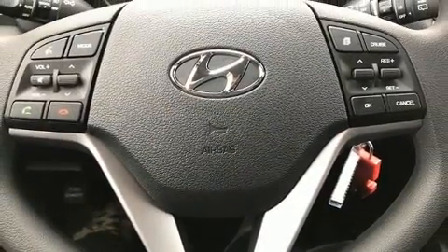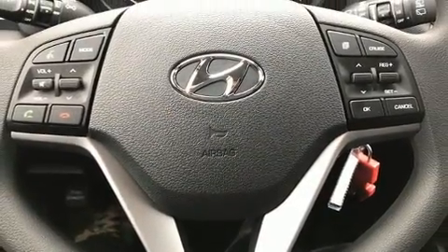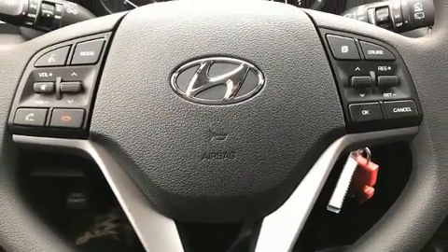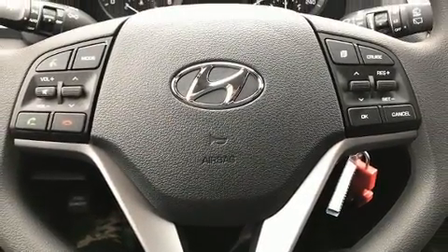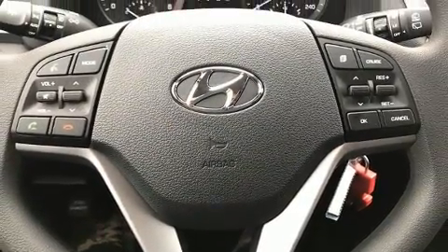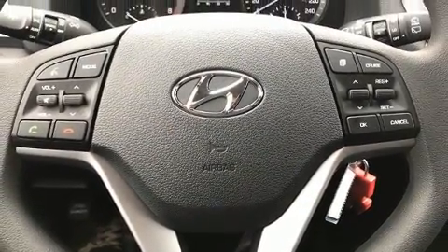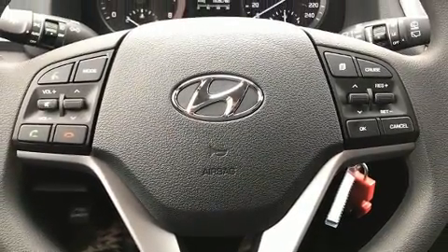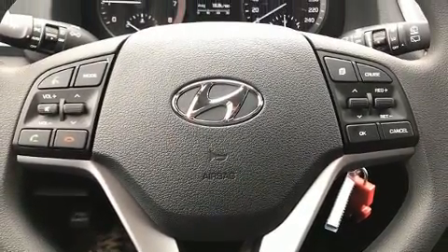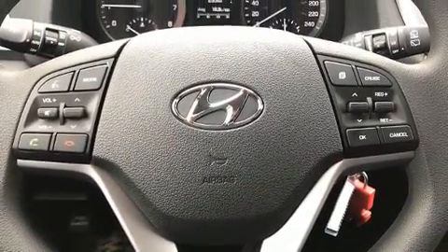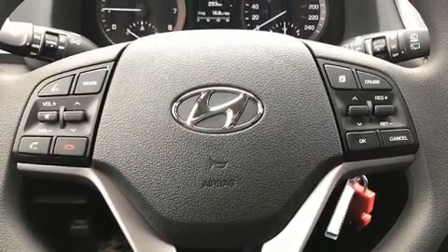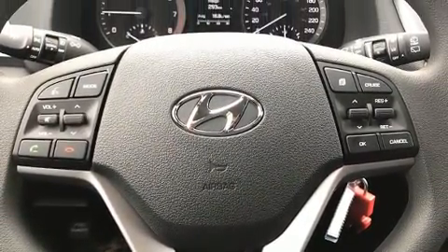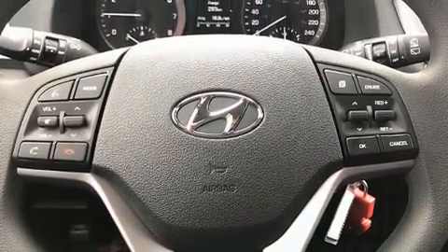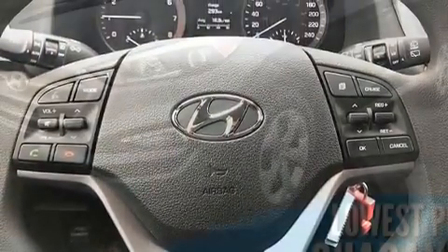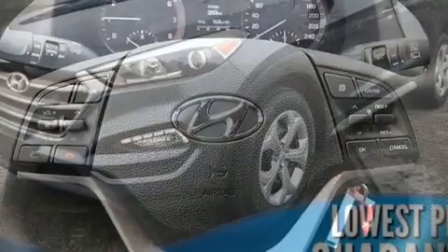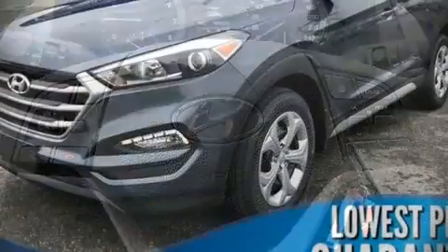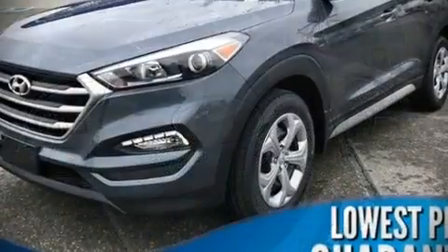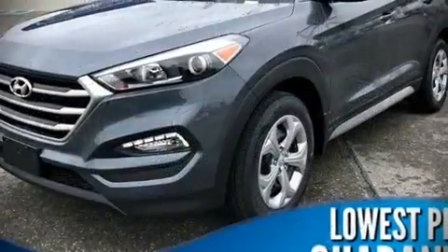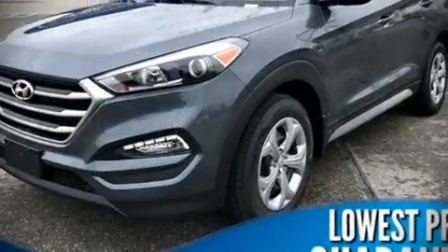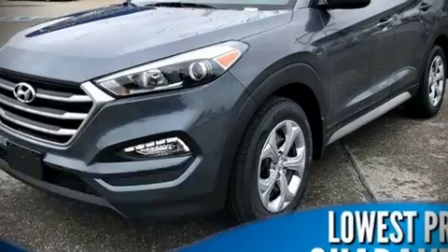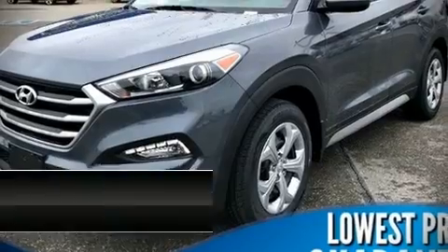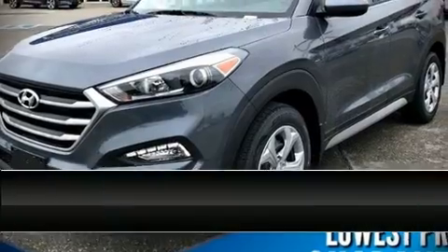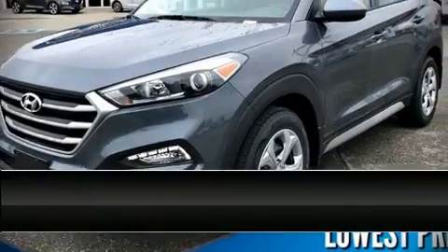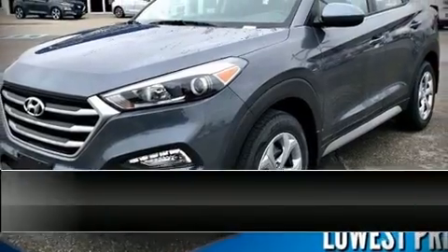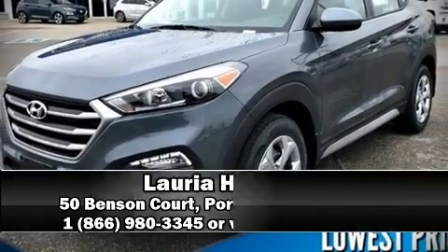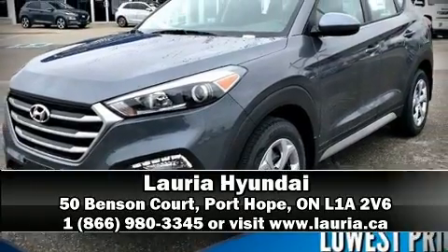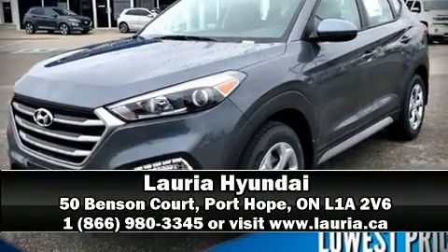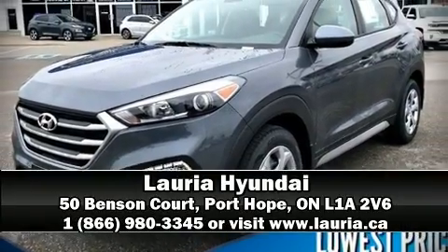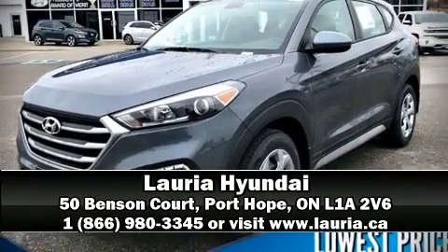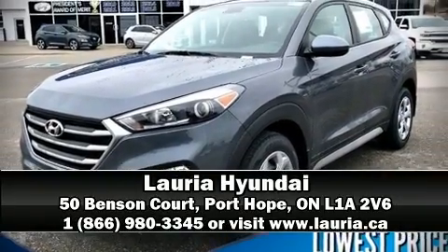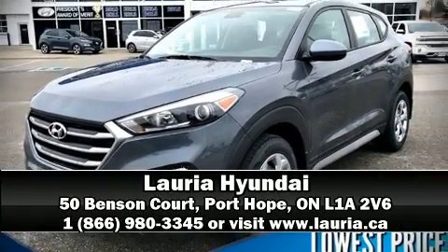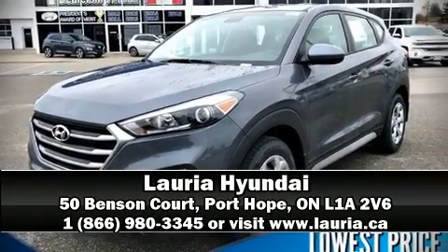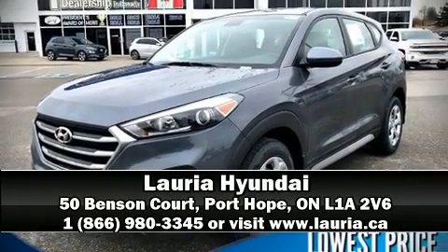Our team is professional and we offer a no pressure environment. Please don't hesitate to give us a call.